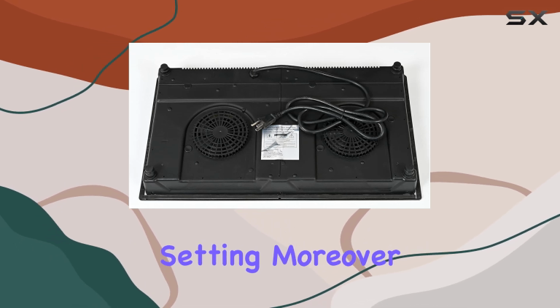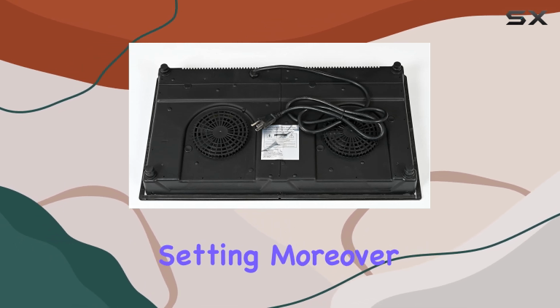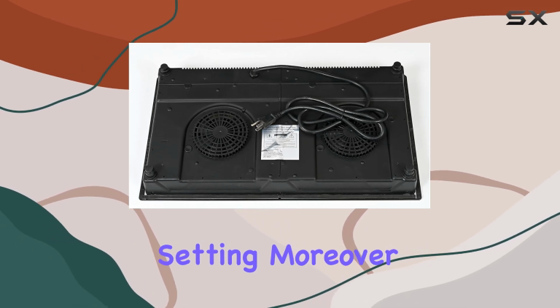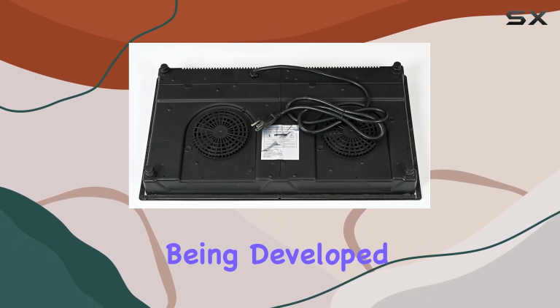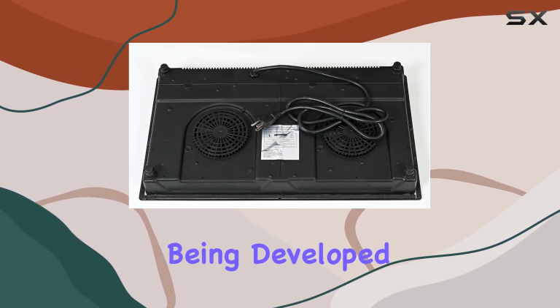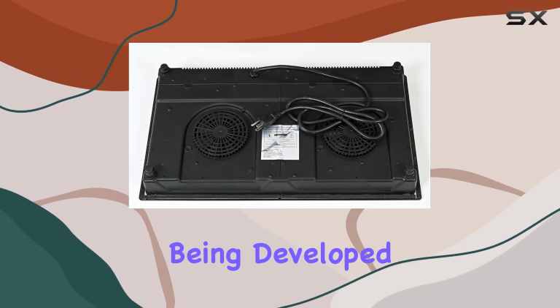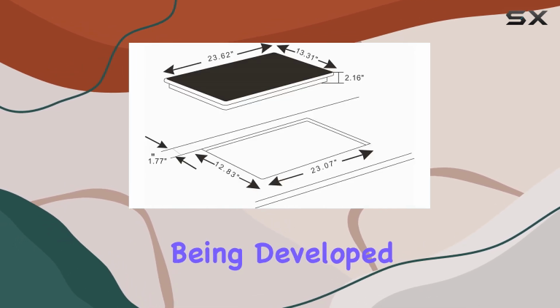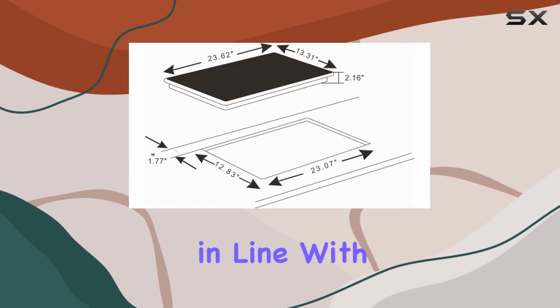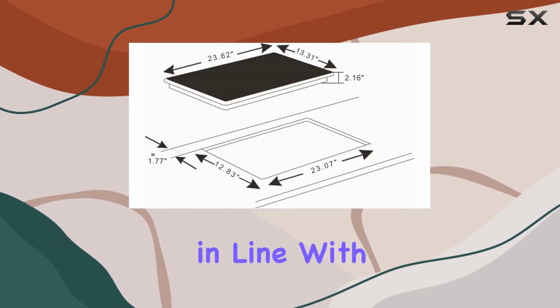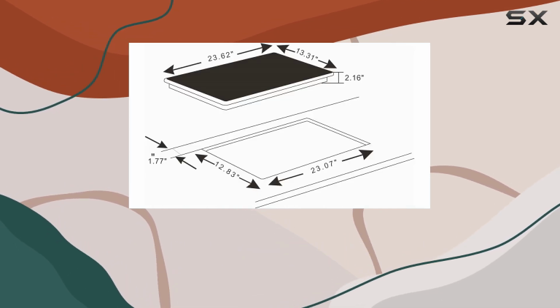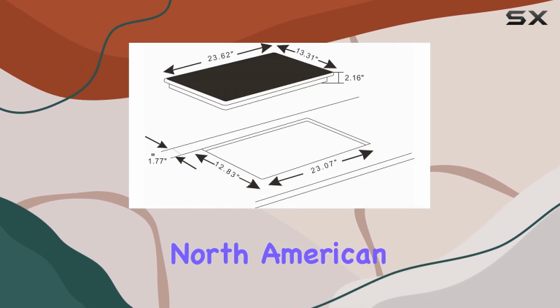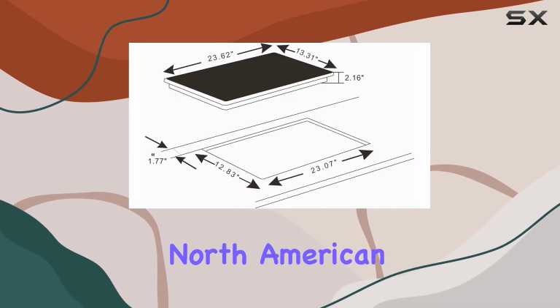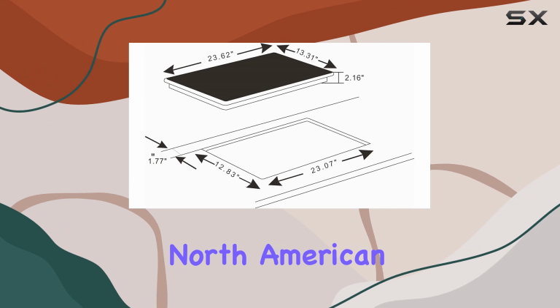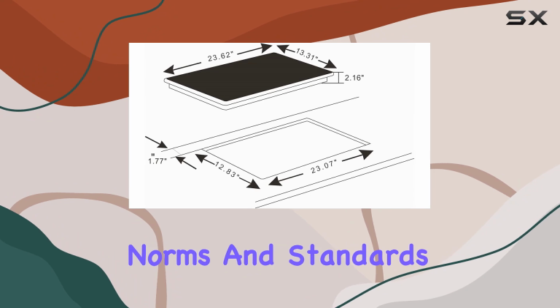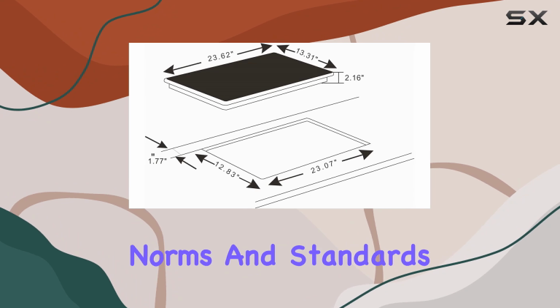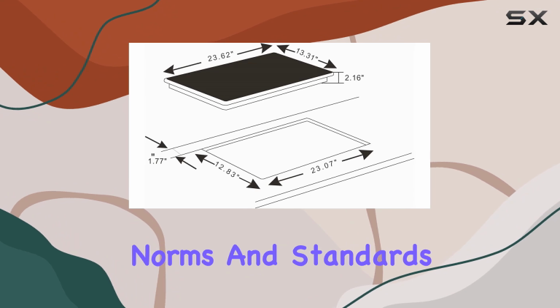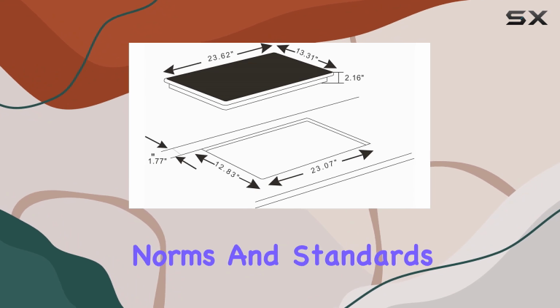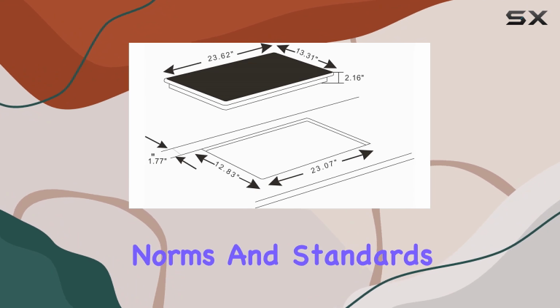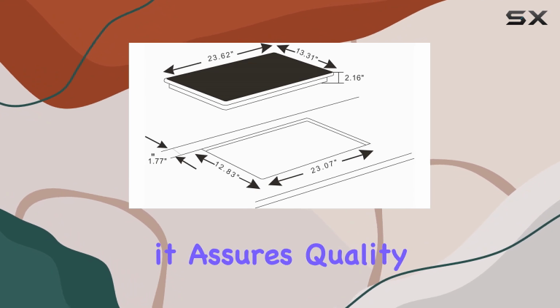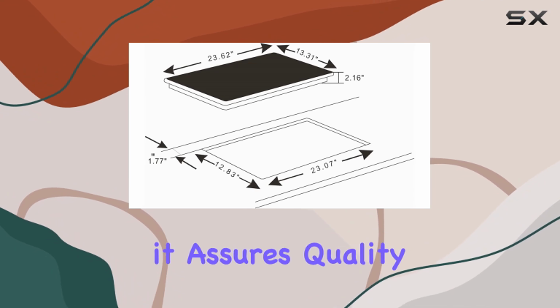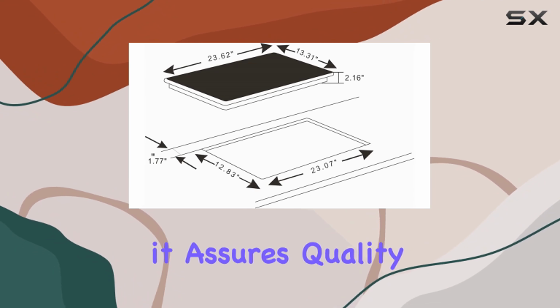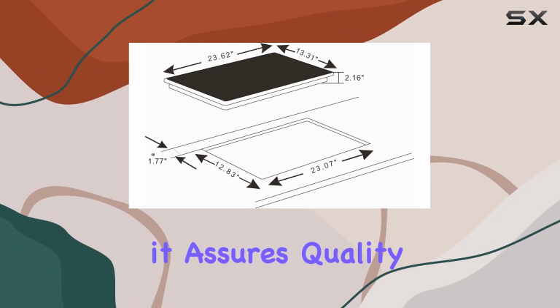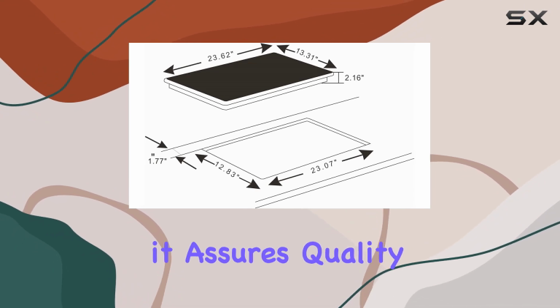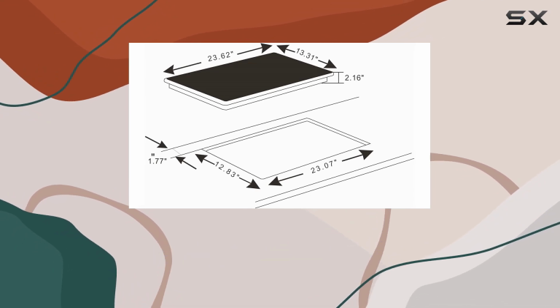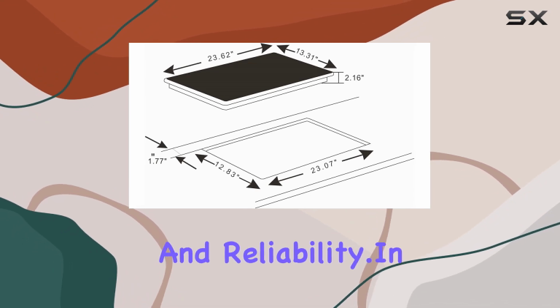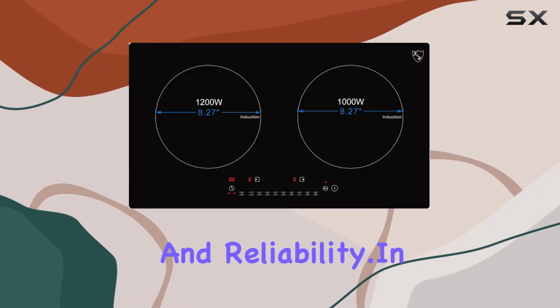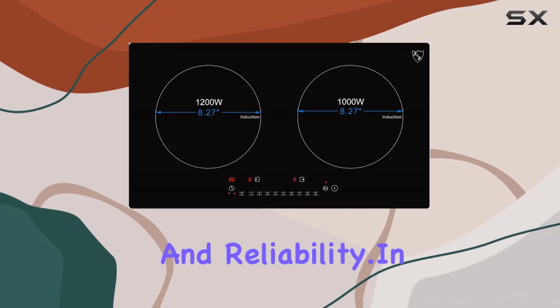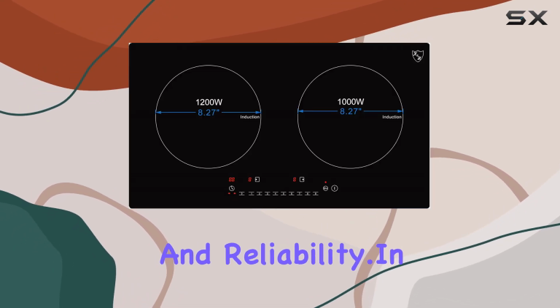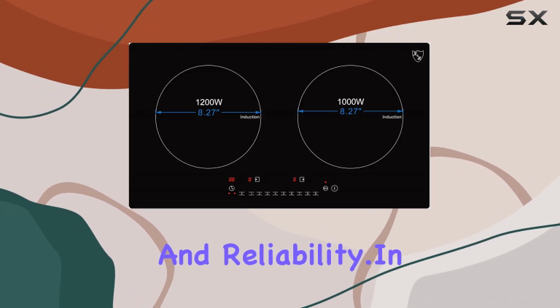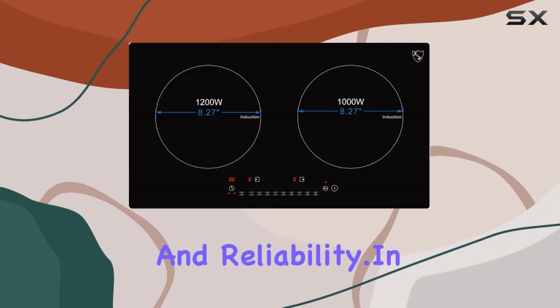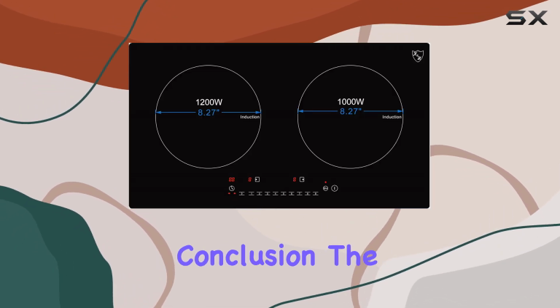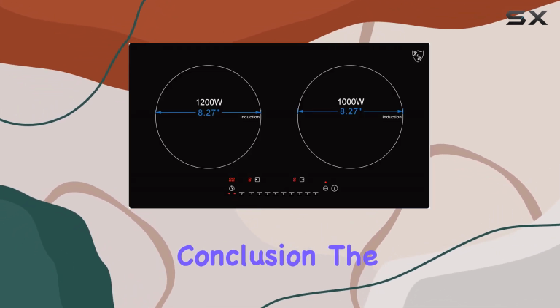Moreover, being developed in line with North American norms and standards, it assures quality and reliability. In conclusion,